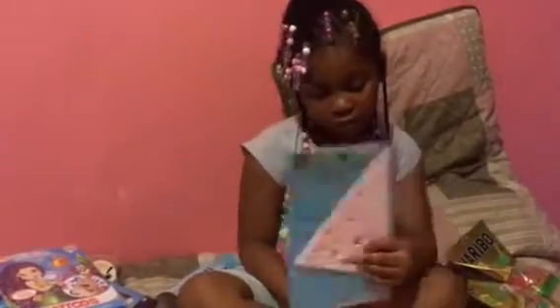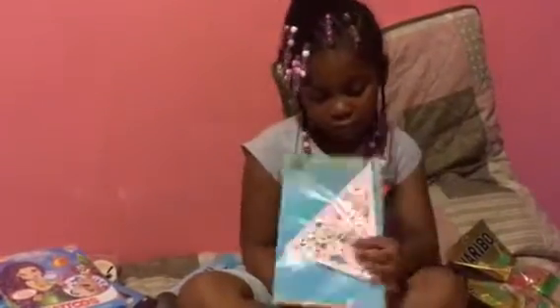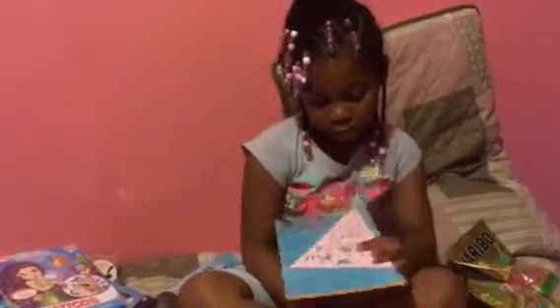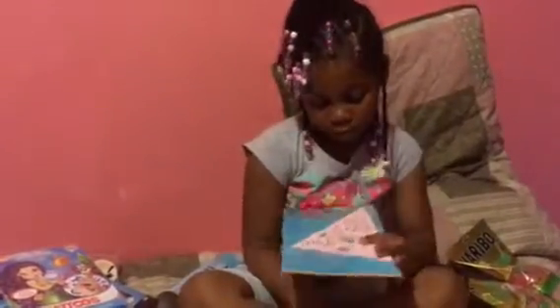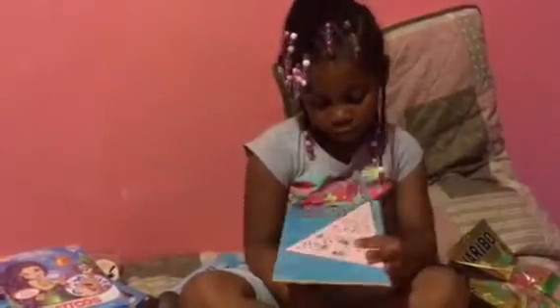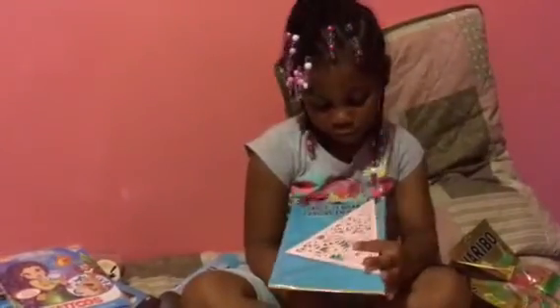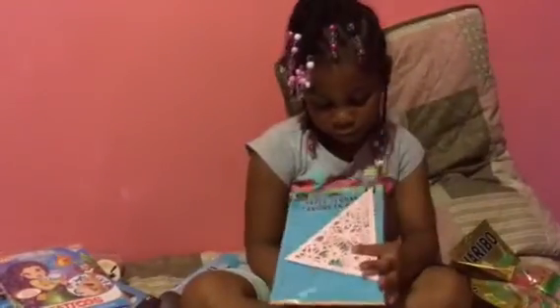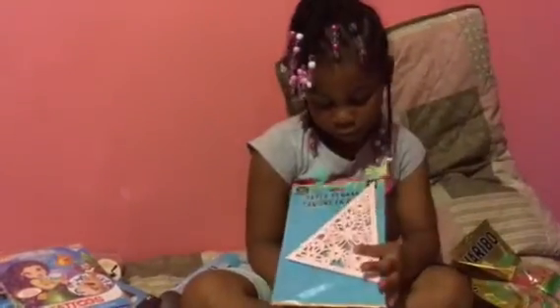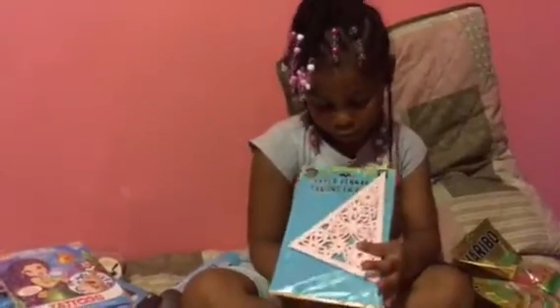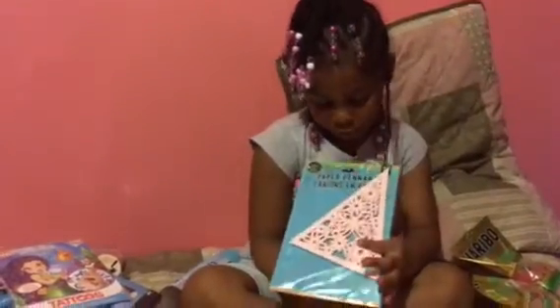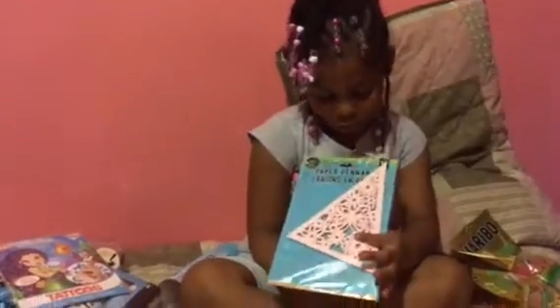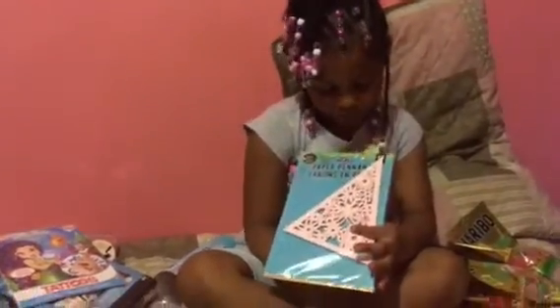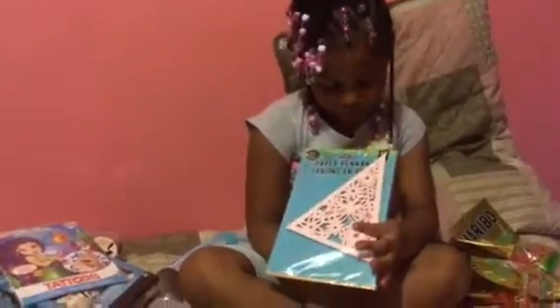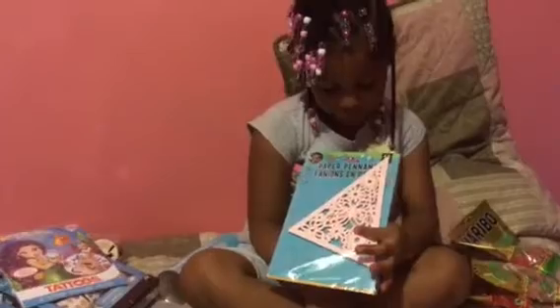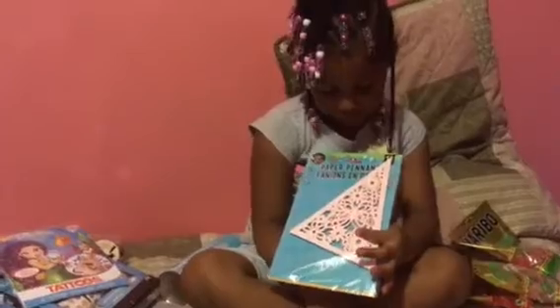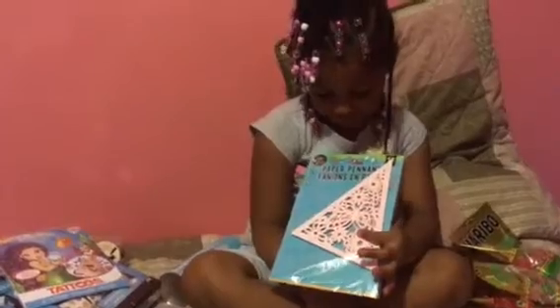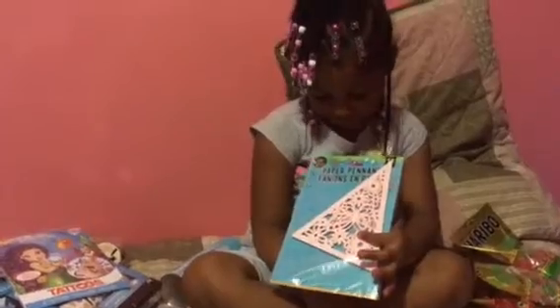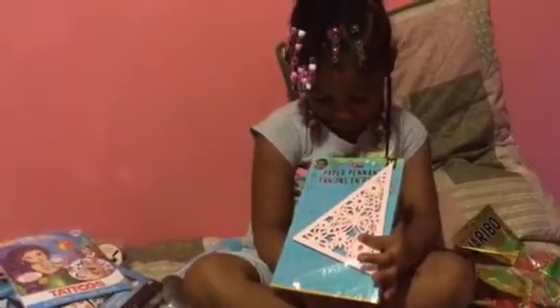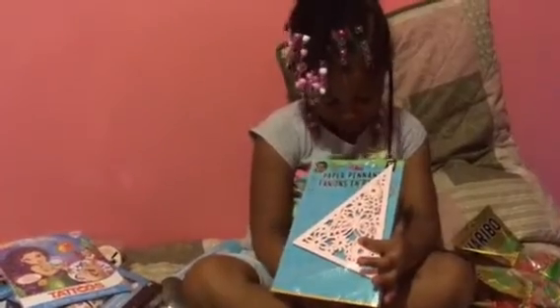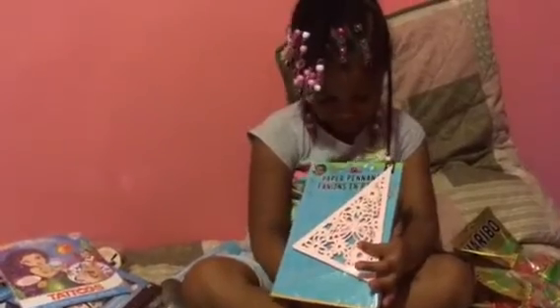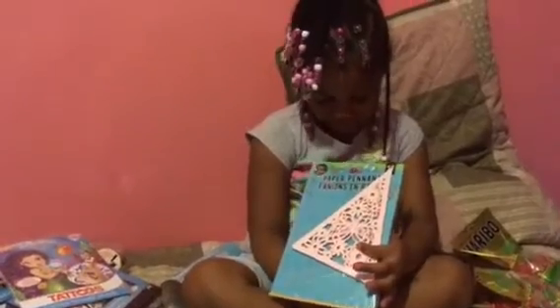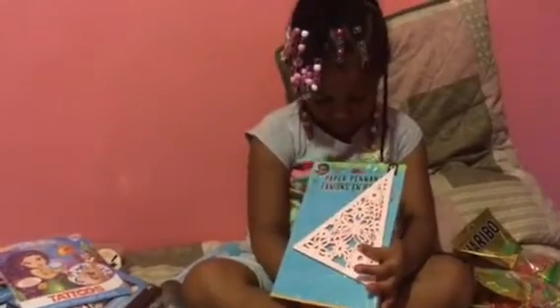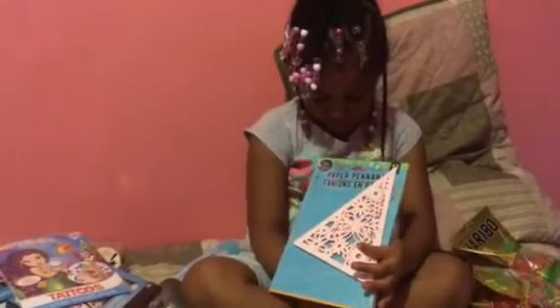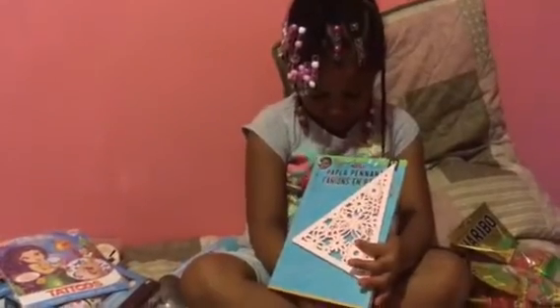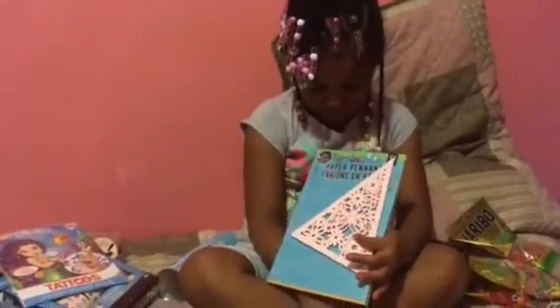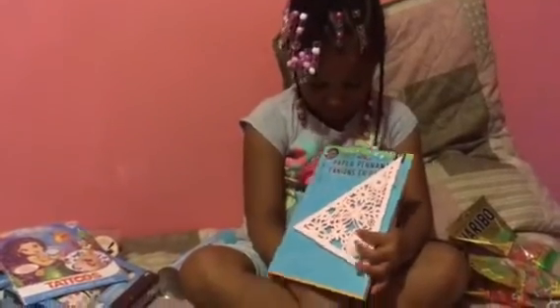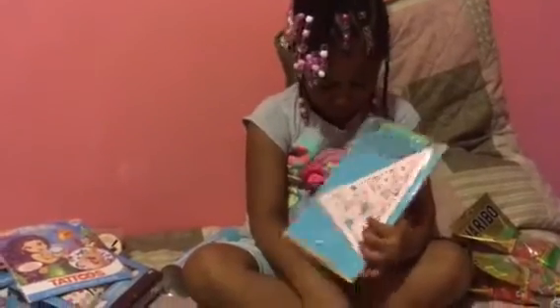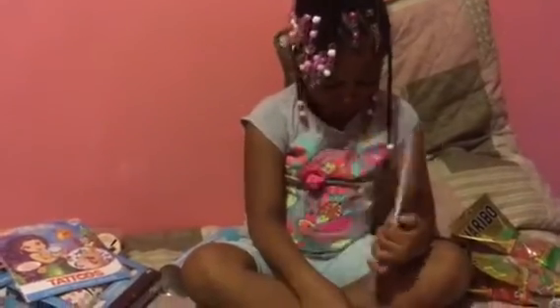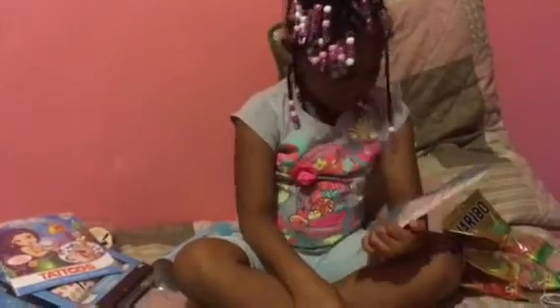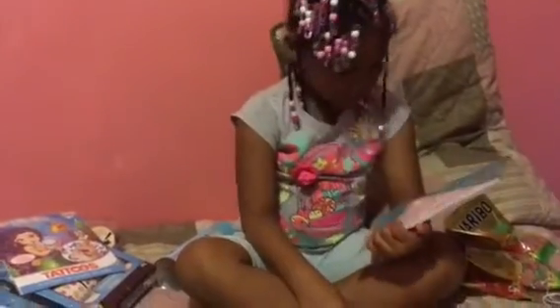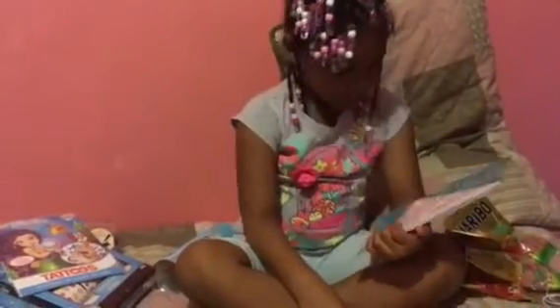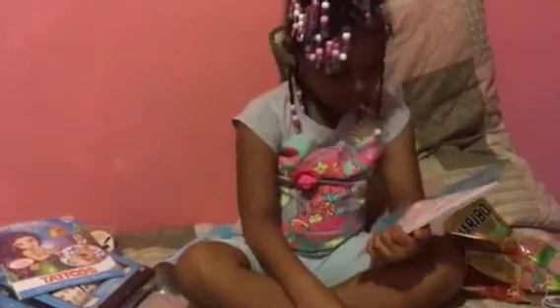This is another little crafting item — paper pennants for me to use in crafting.